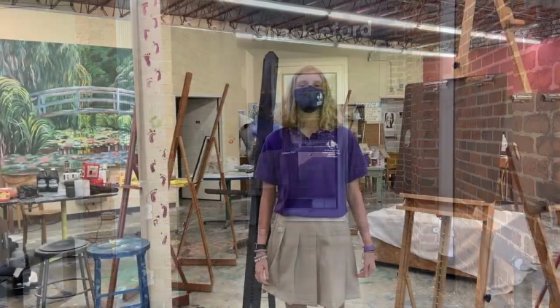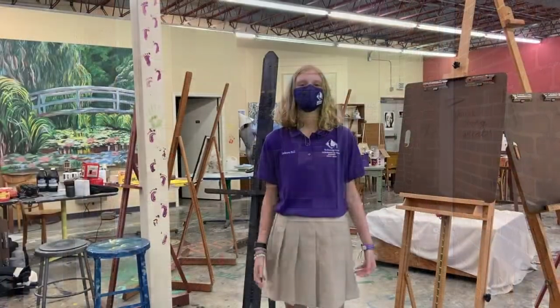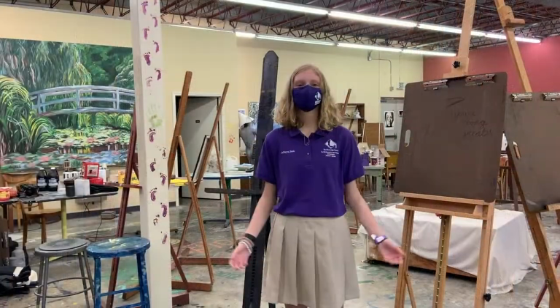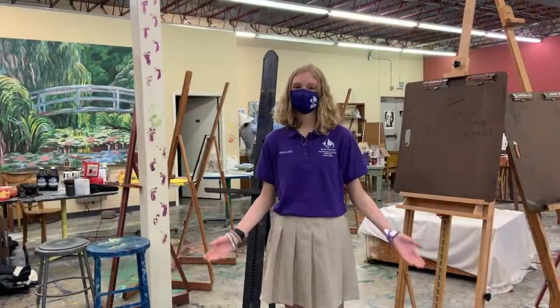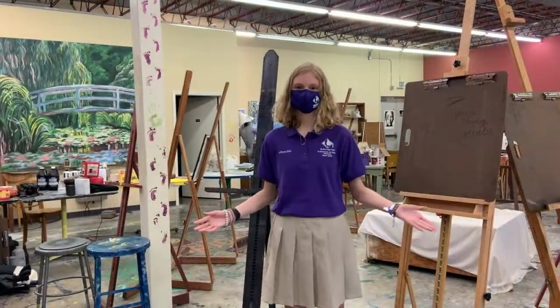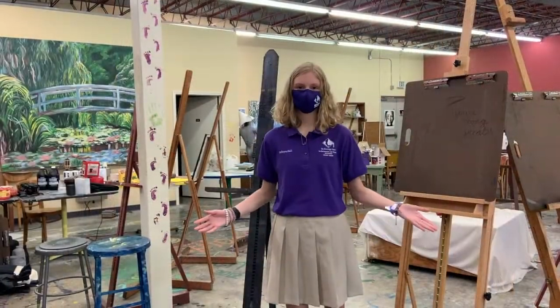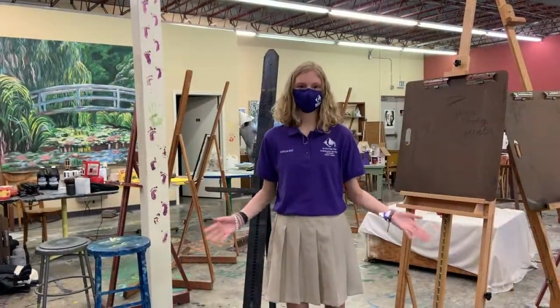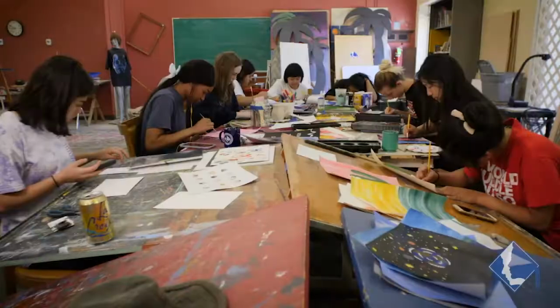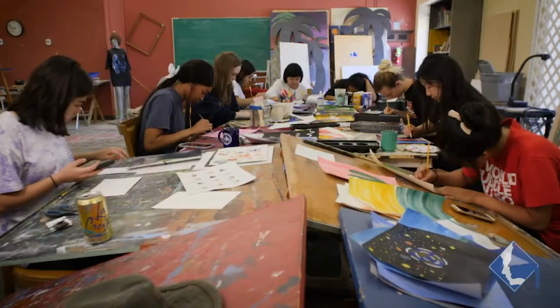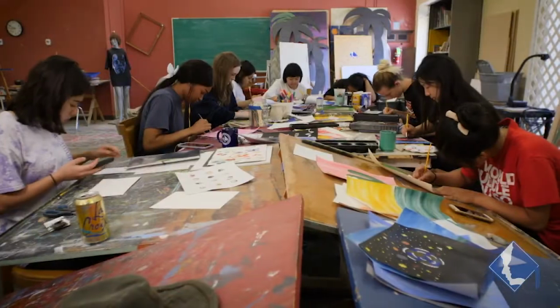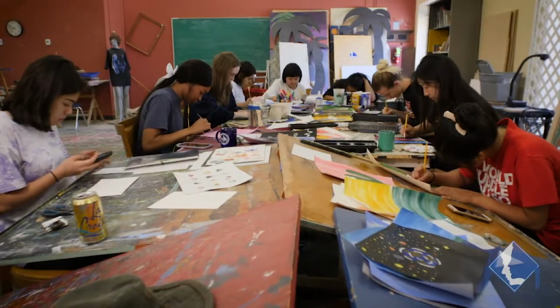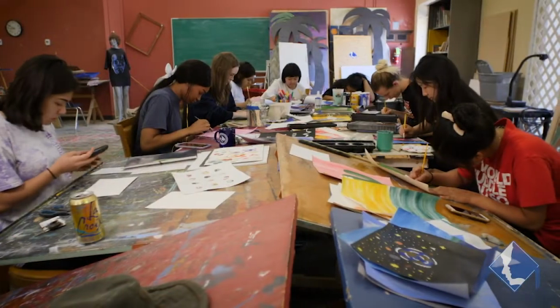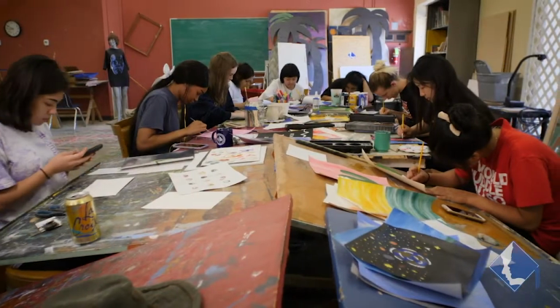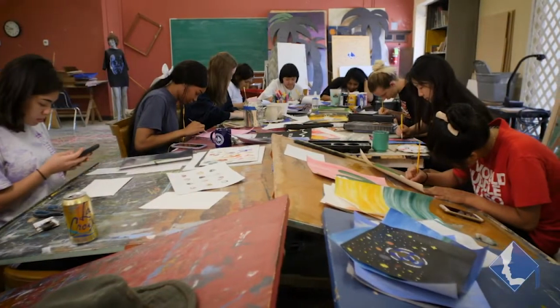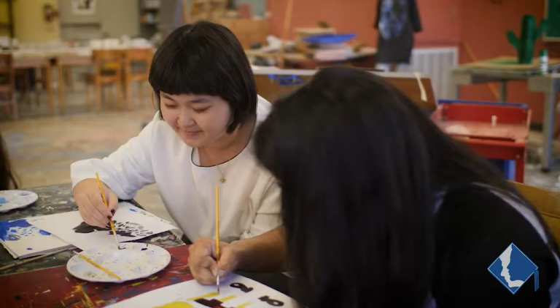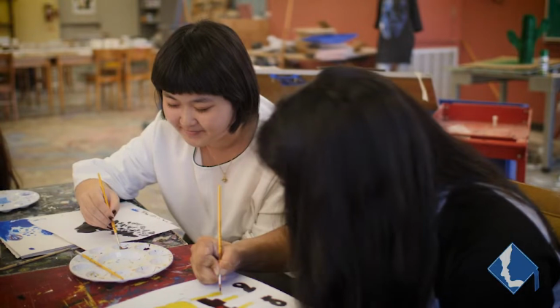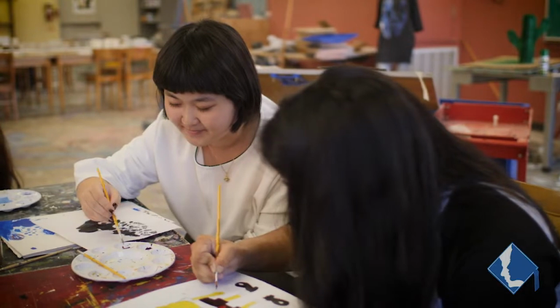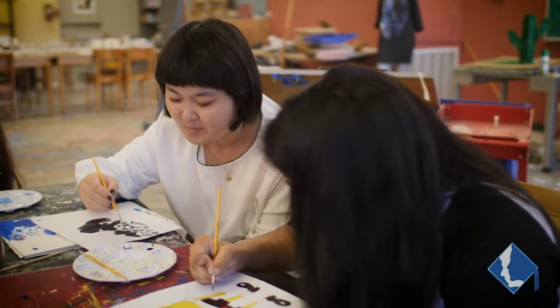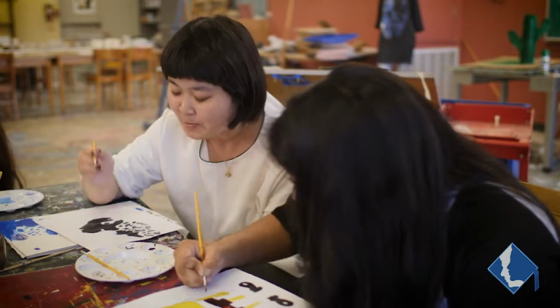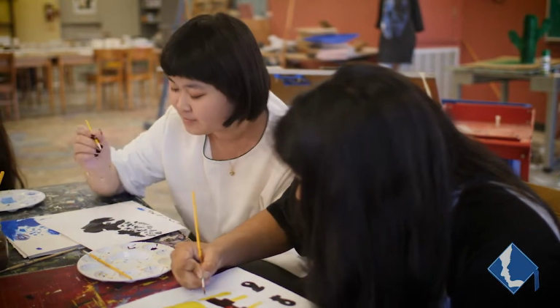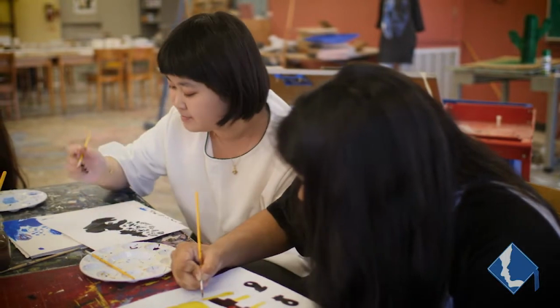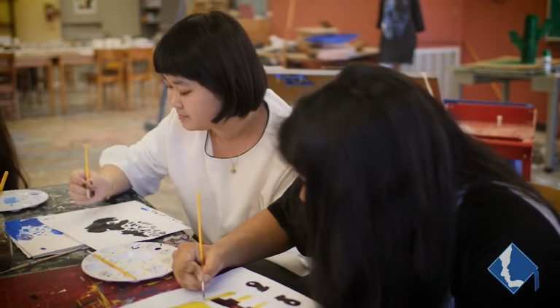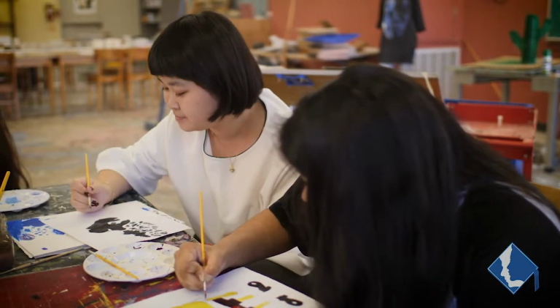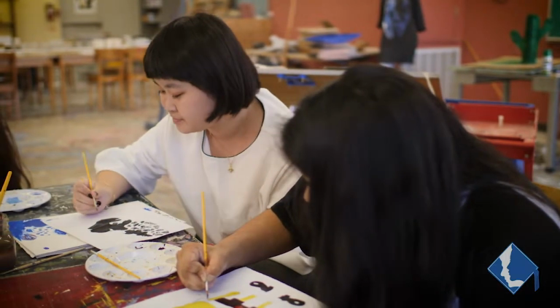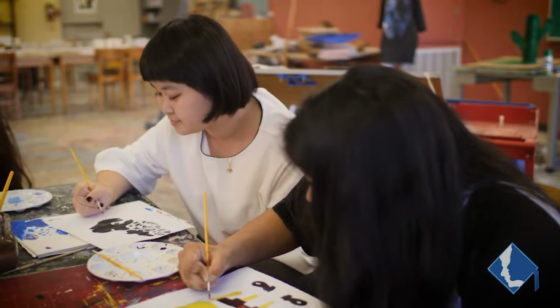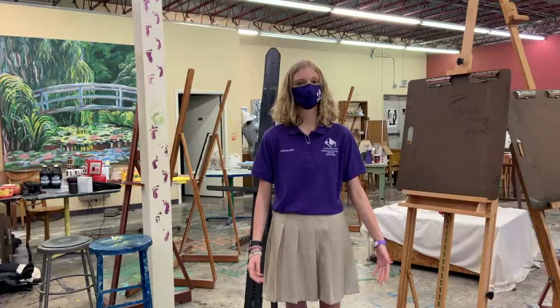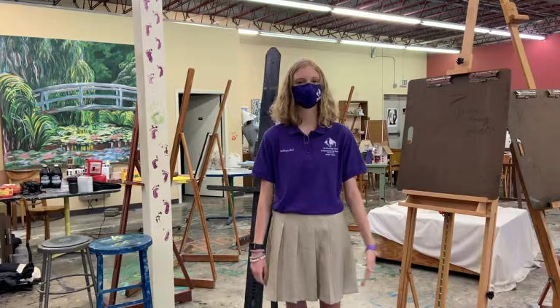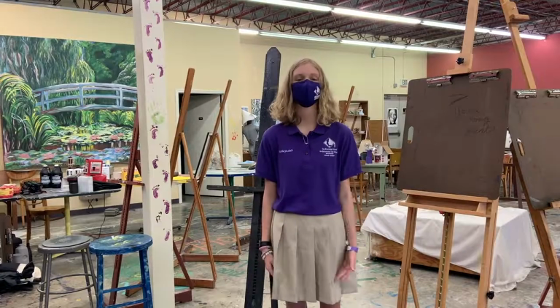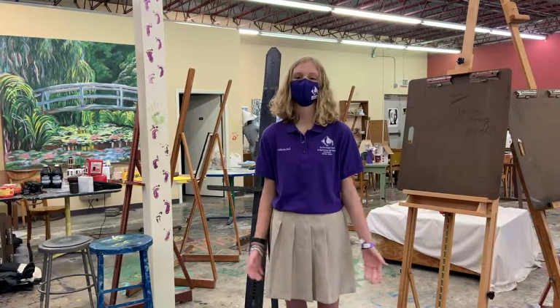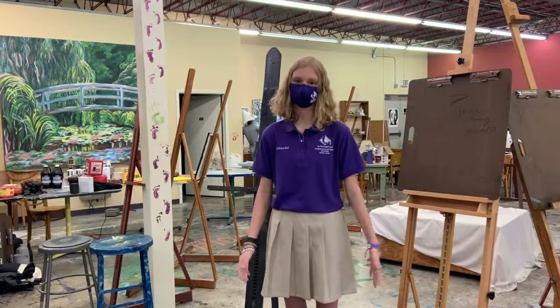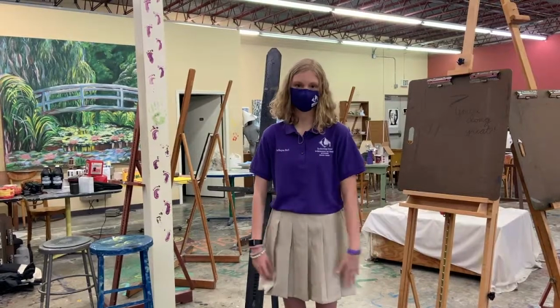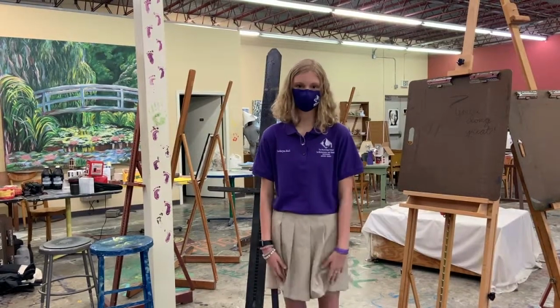This is the arts area. MSMS offers many visual arts such as drawing, painting, sculpture, and photography.